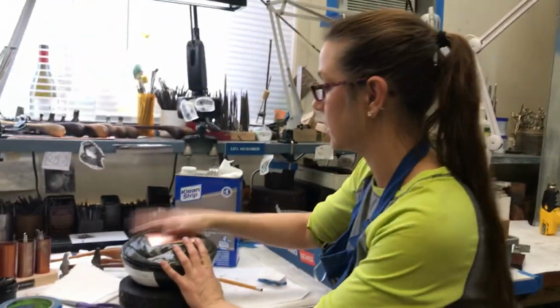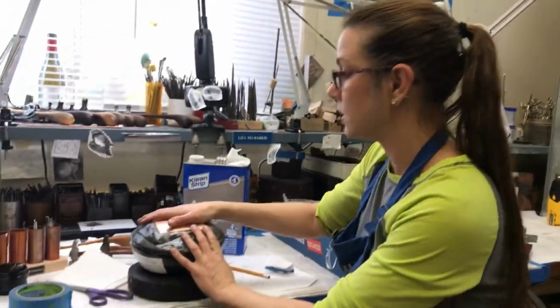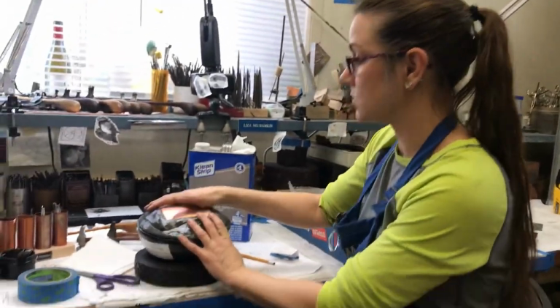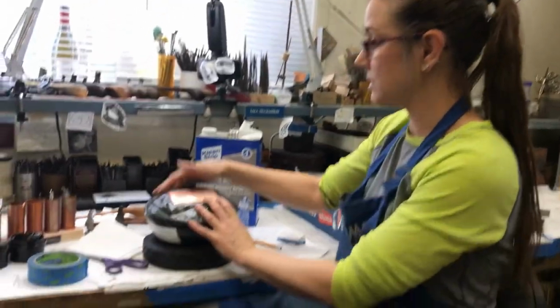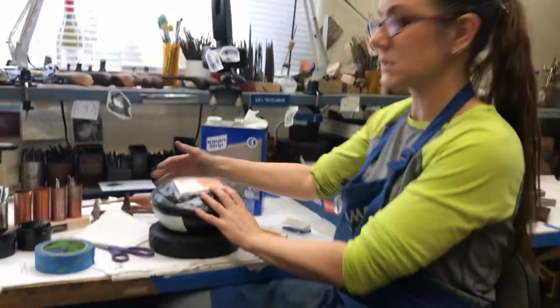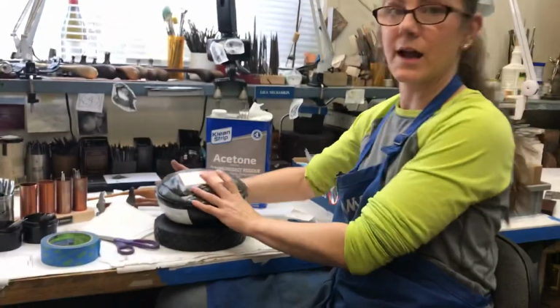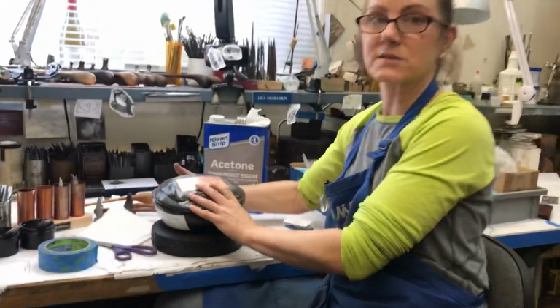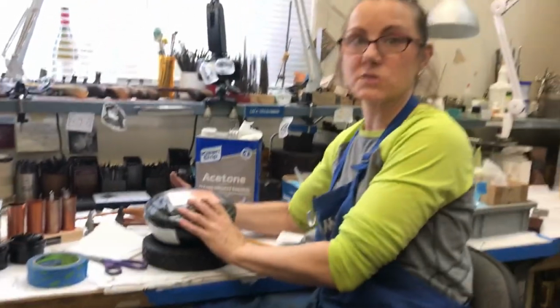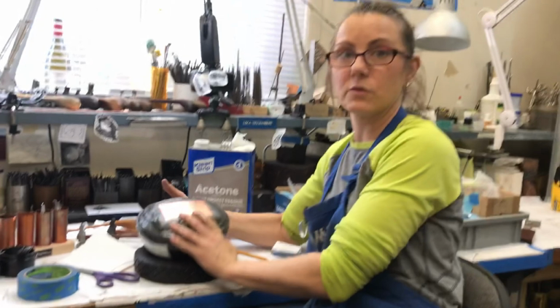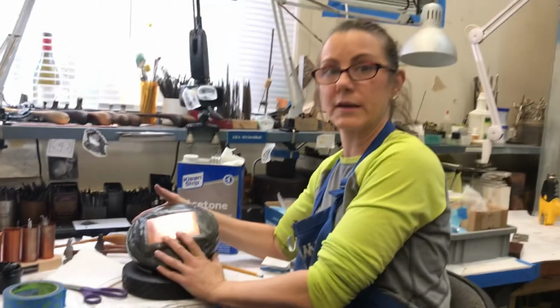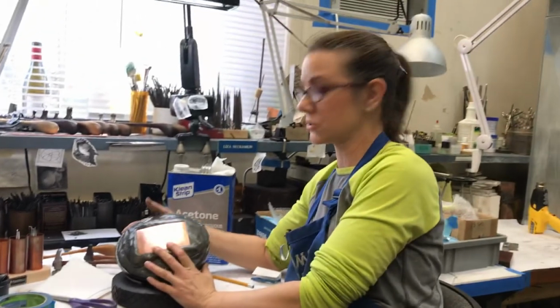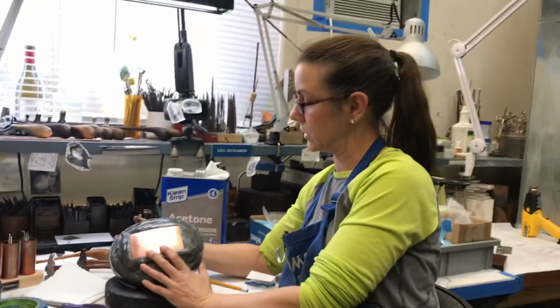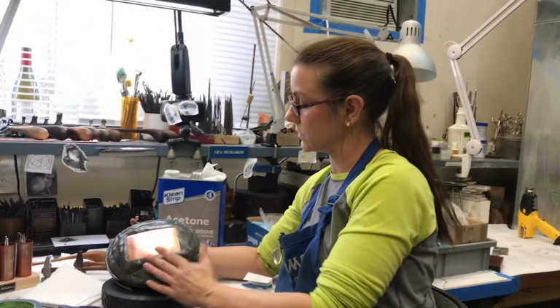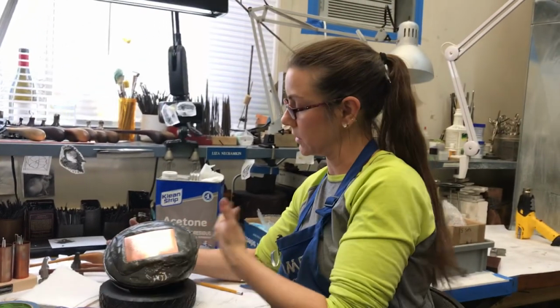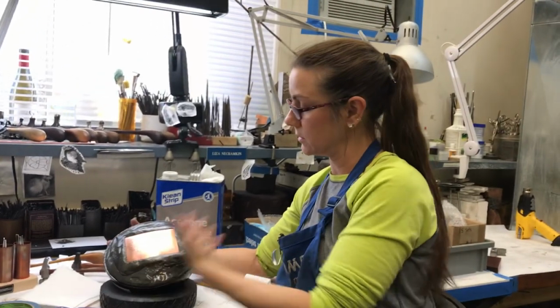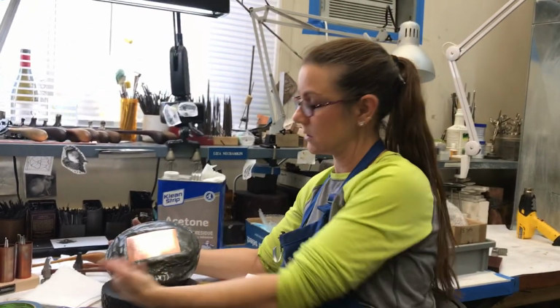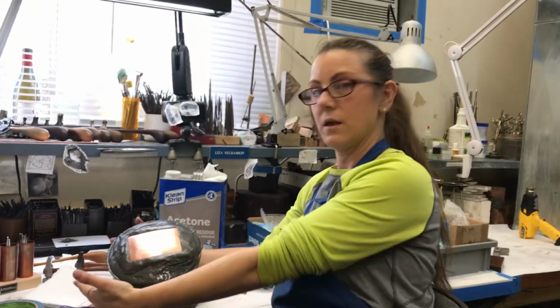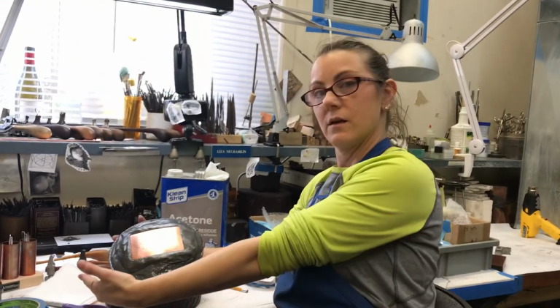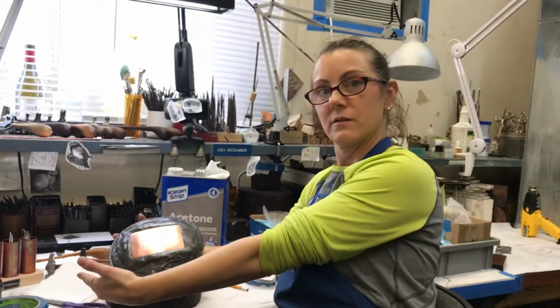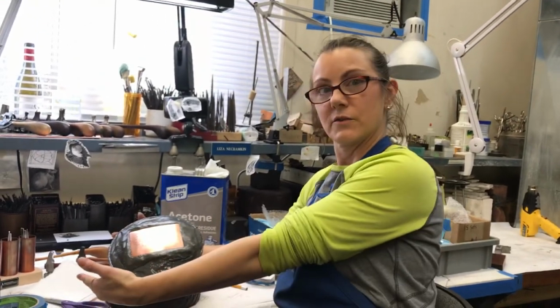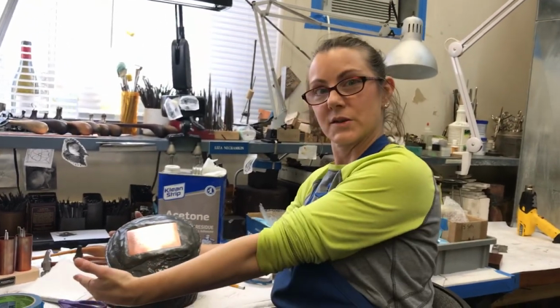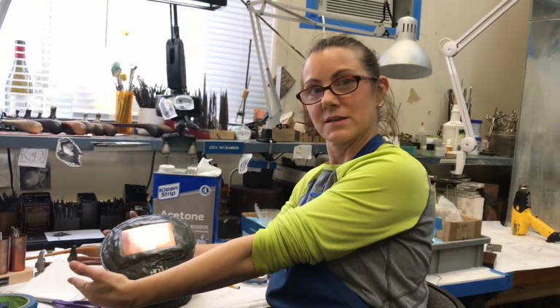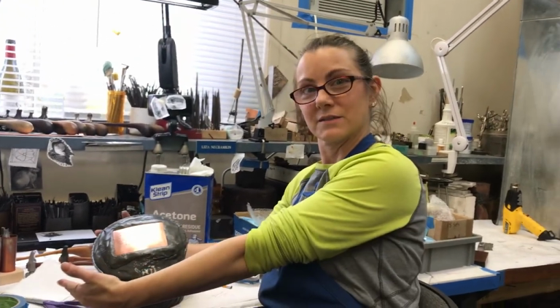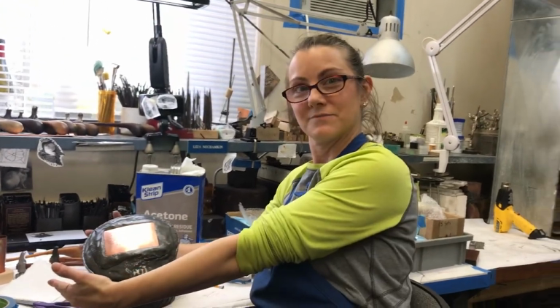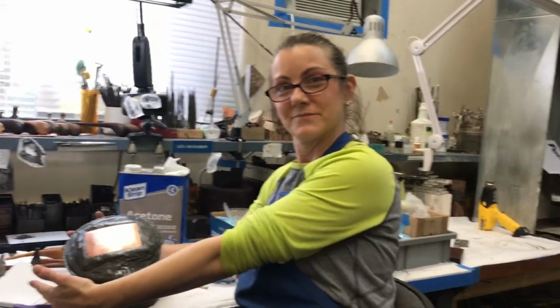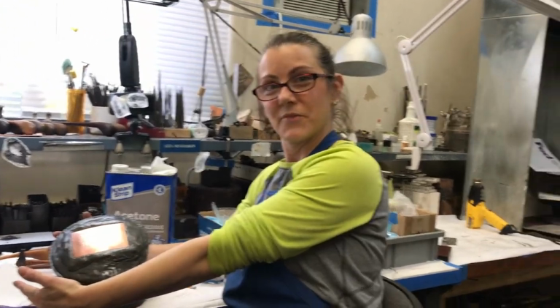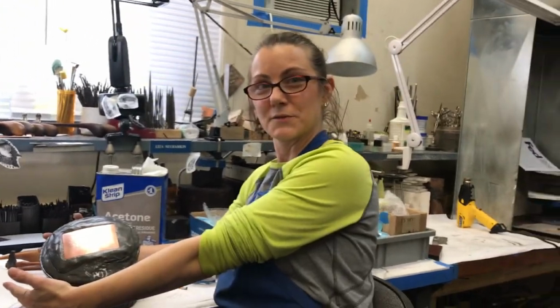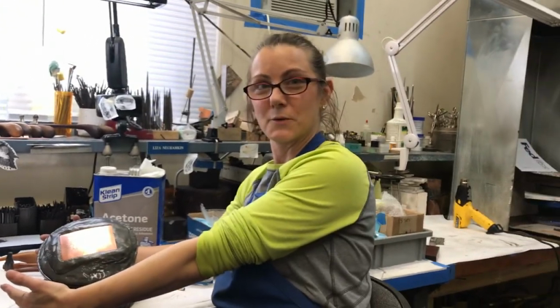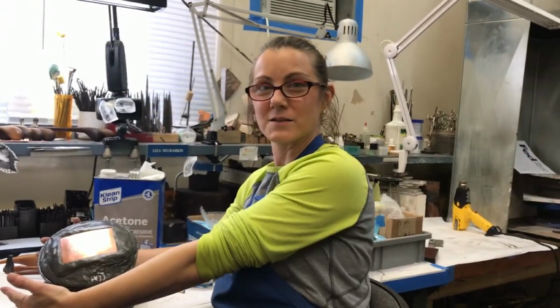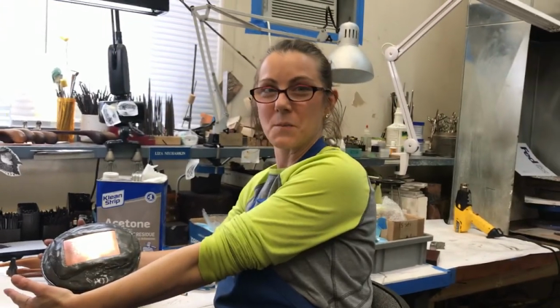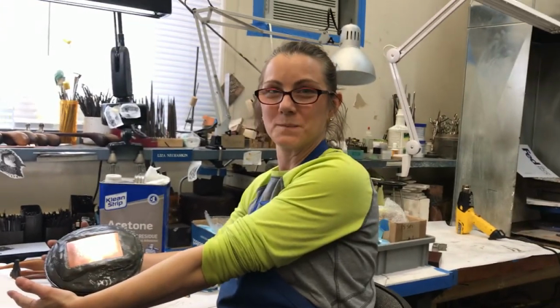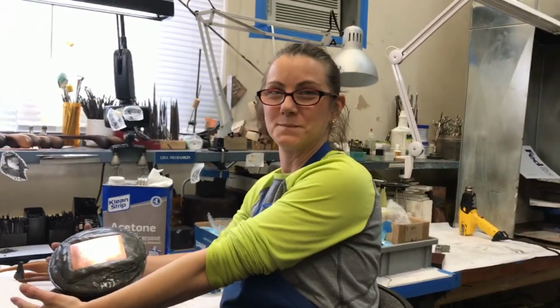So that's it — acetone ink transfer for chasing. You simply take your copy off, there's your pattern, and you're ready to chase. This works for any scale of work that is flat or slightly crowned. Thanks for watching.